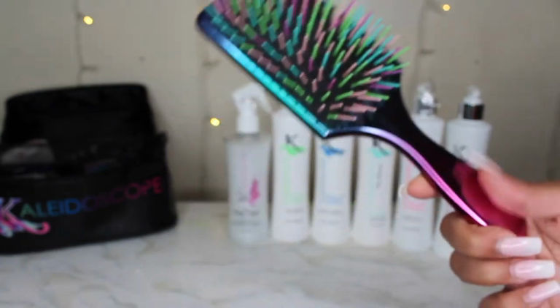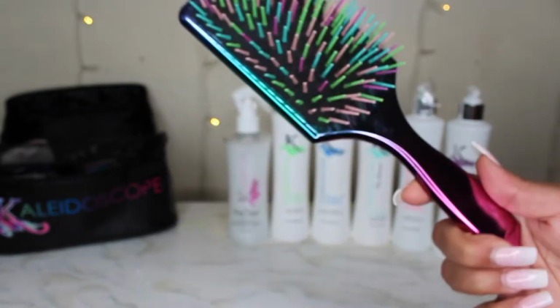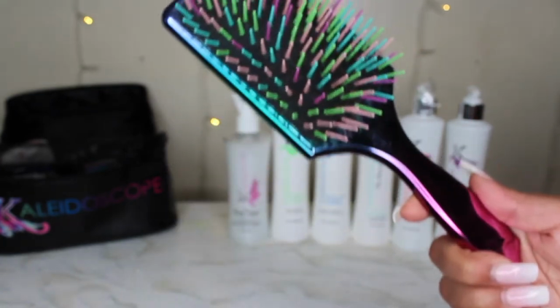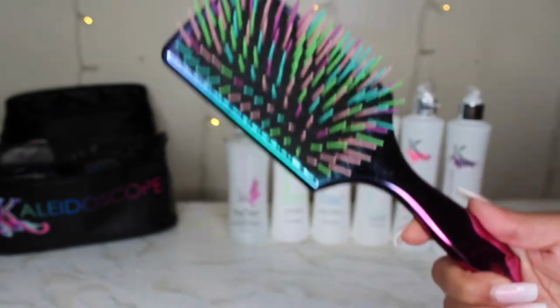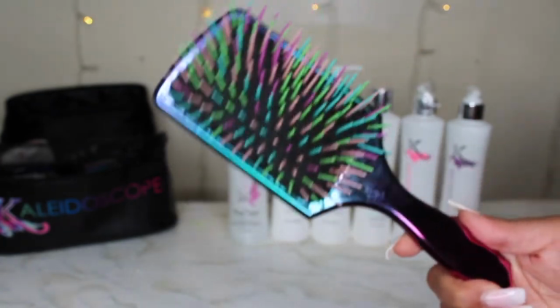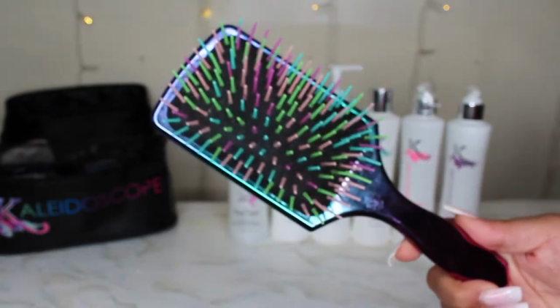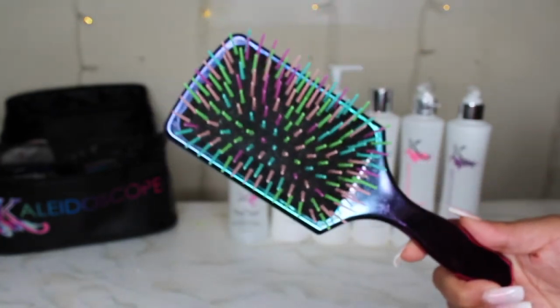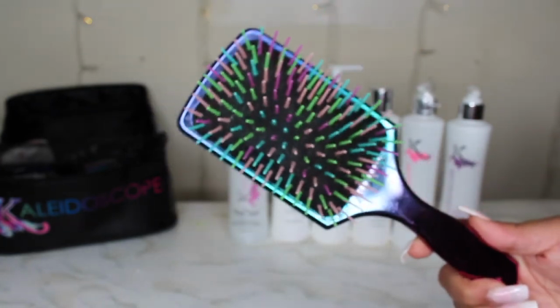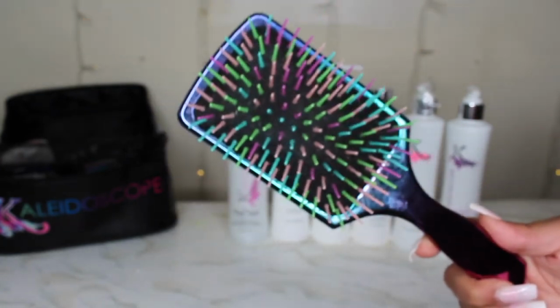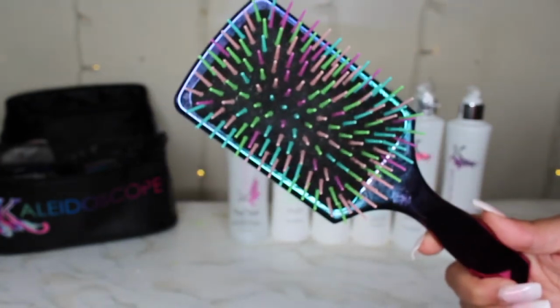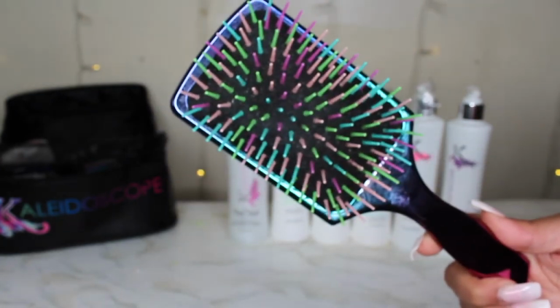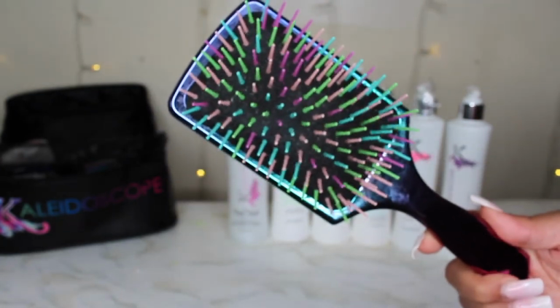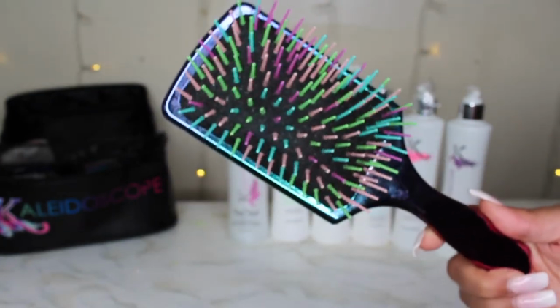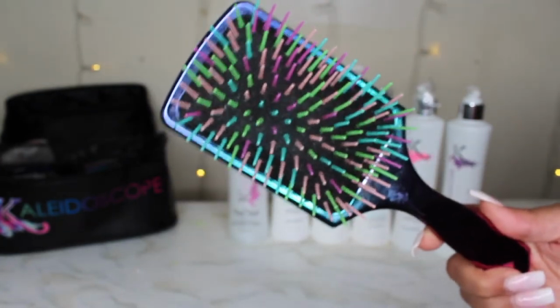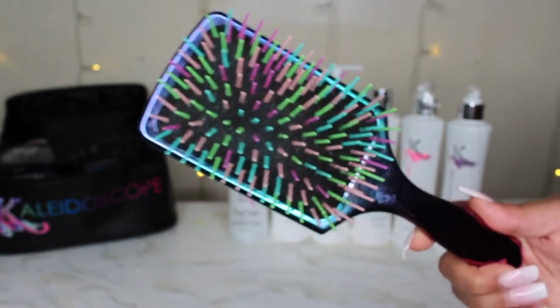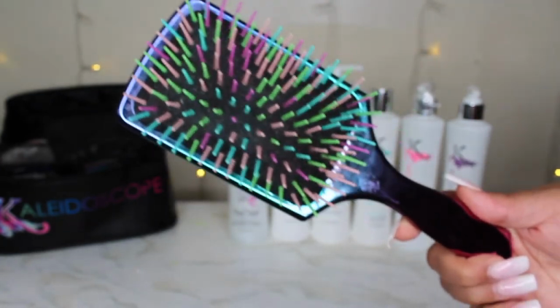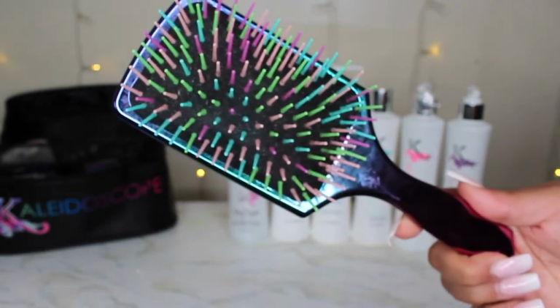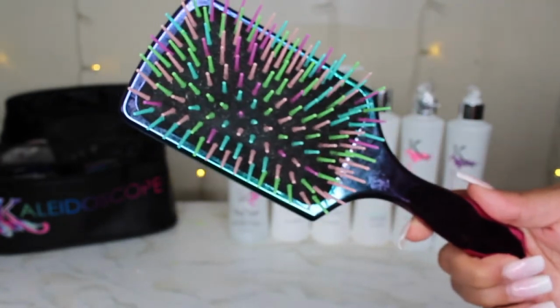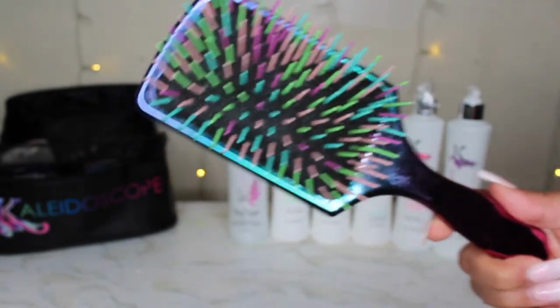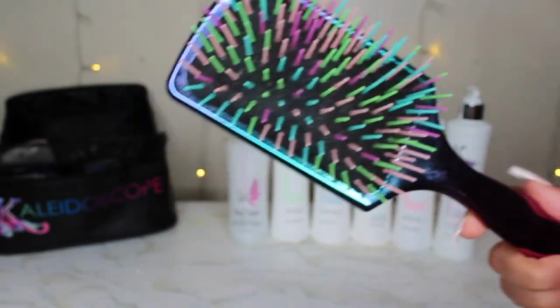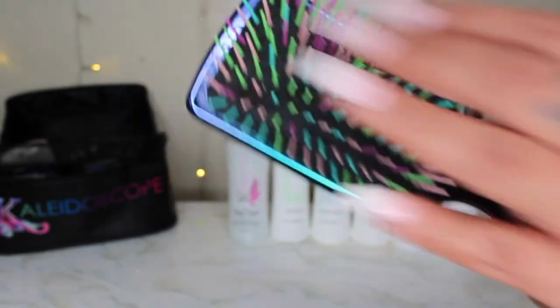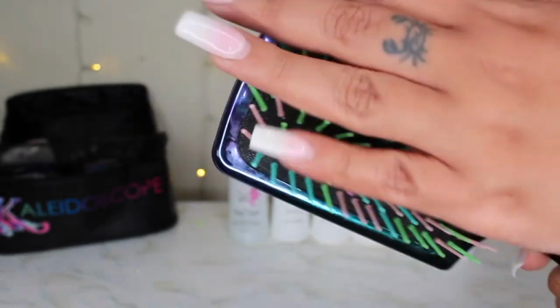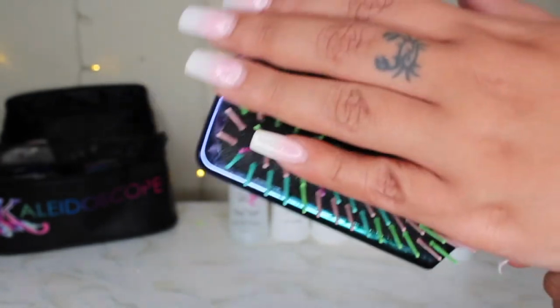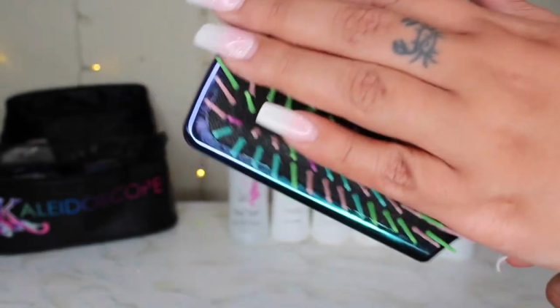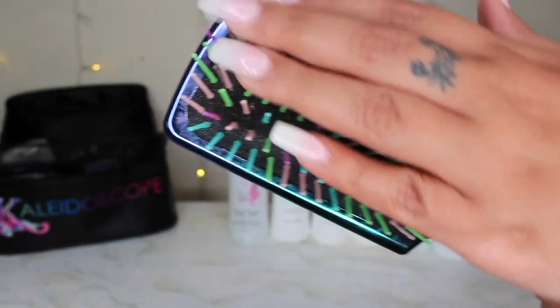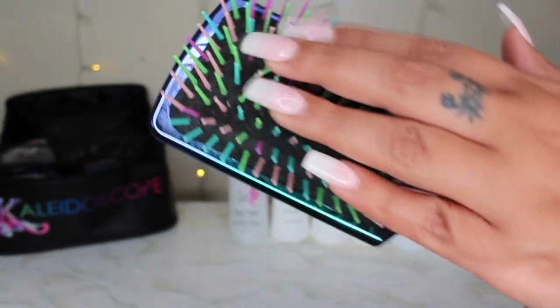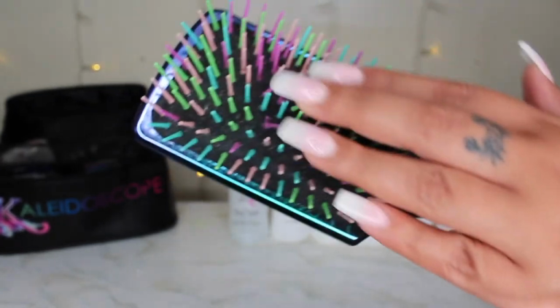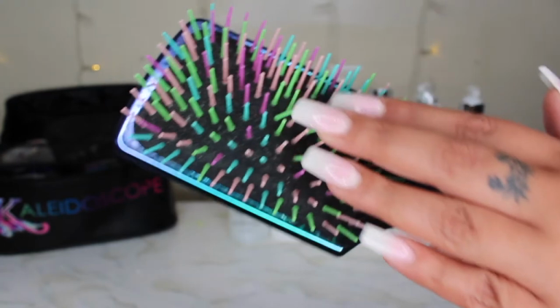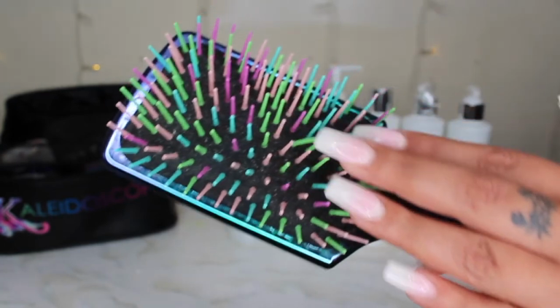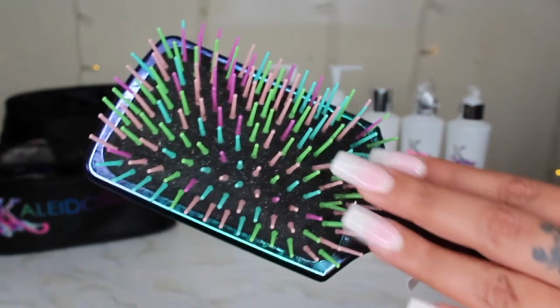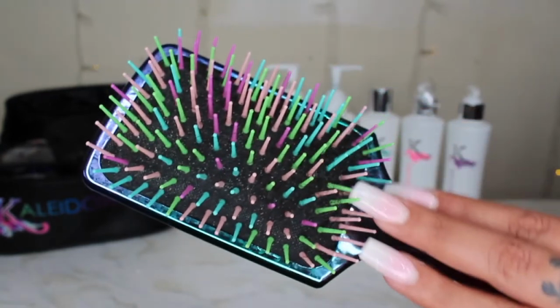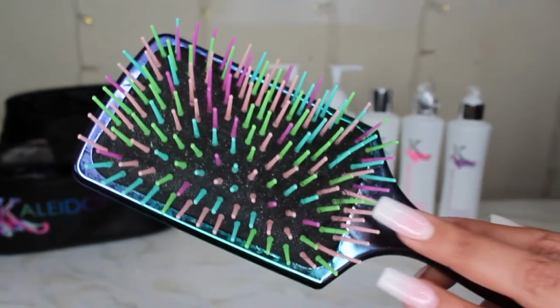Then we have the edge brush and the Judy brush. The Judy brush and Kaleidoscope brushes are the only brushes I use in my hair. It's perfect for all hair textures and can be used on wet or dry hair.